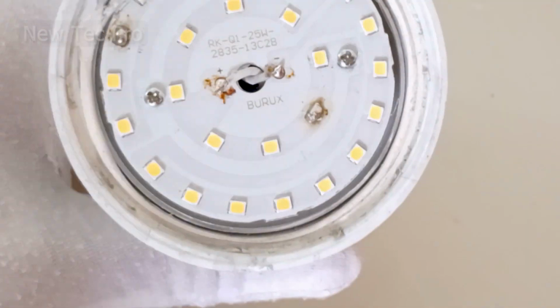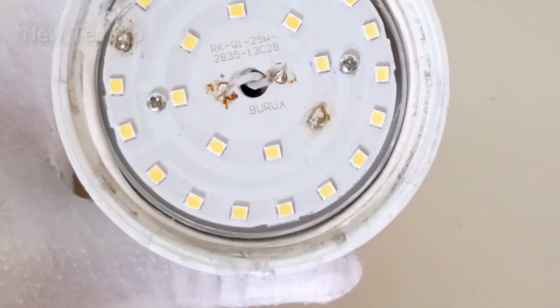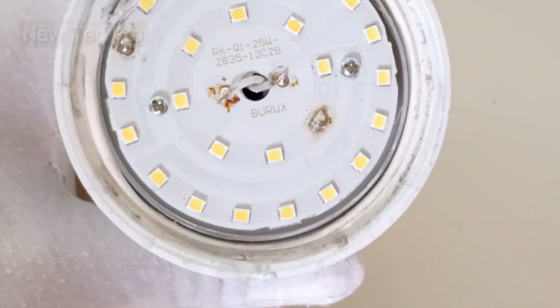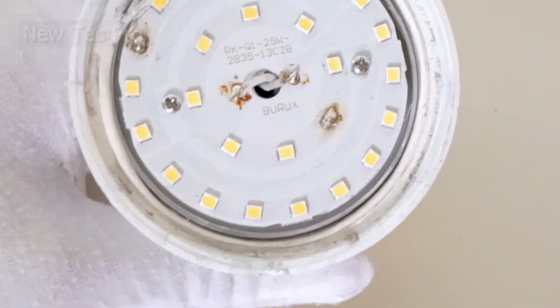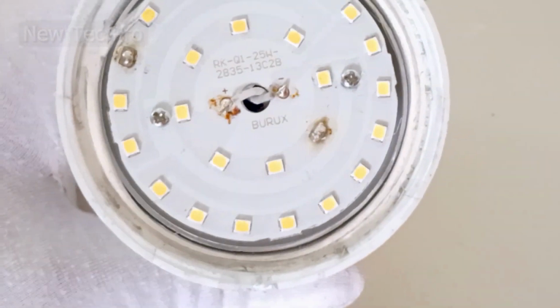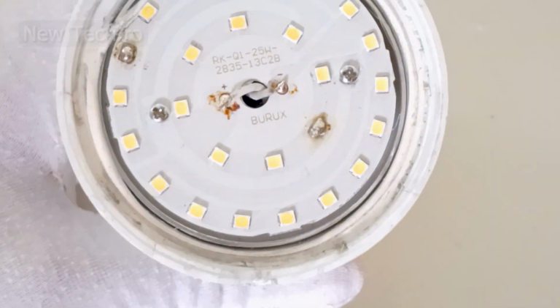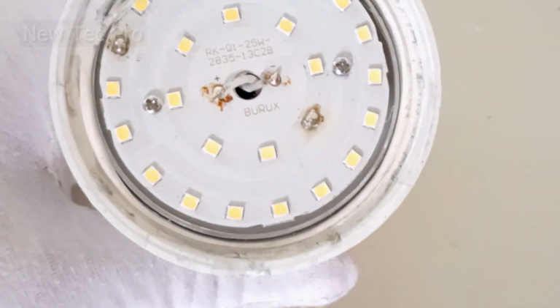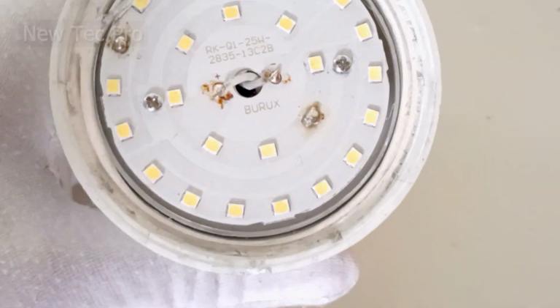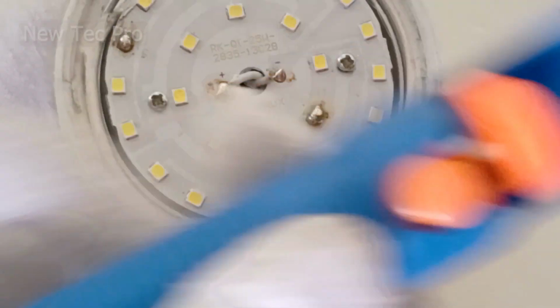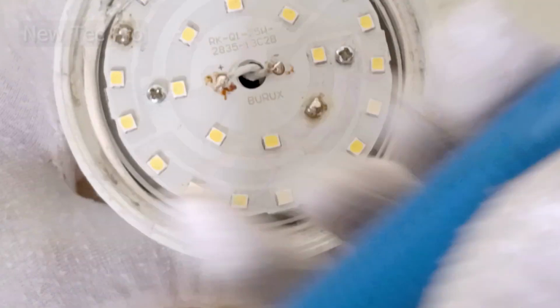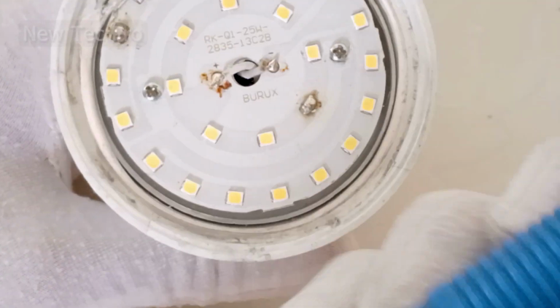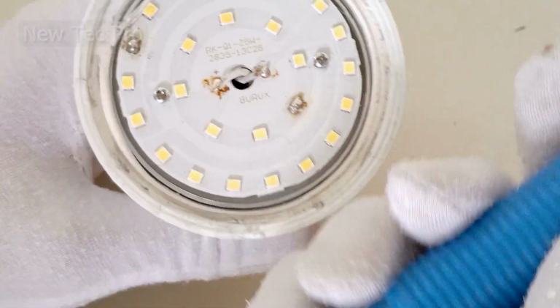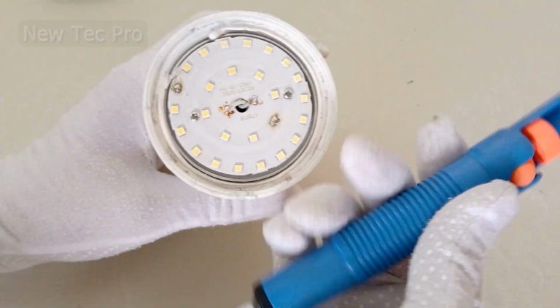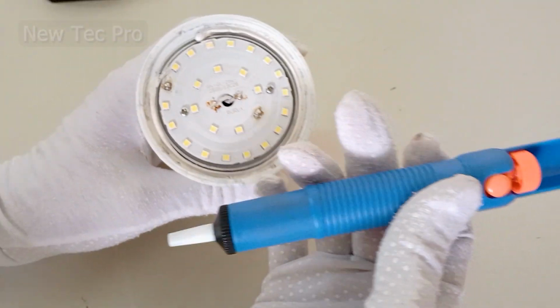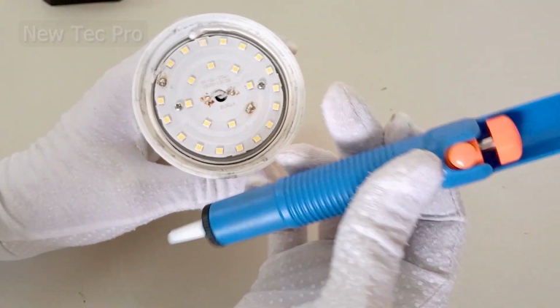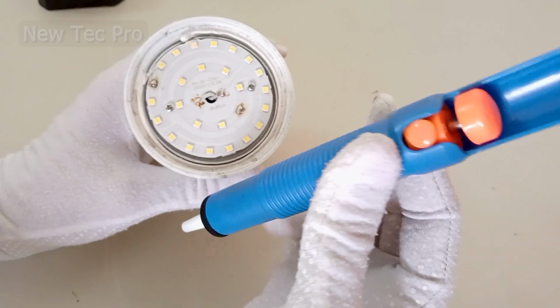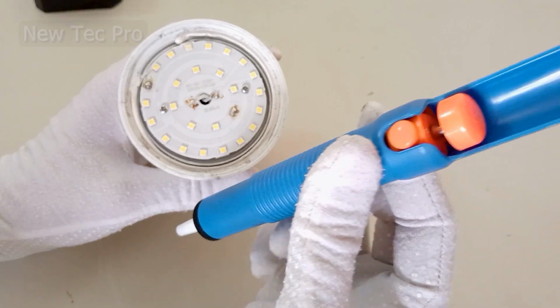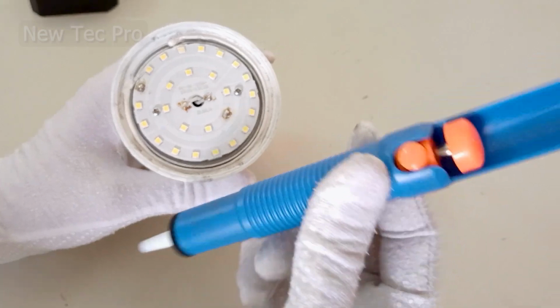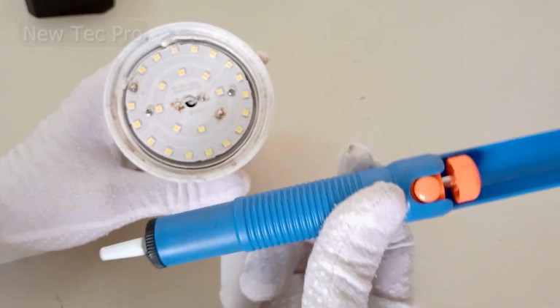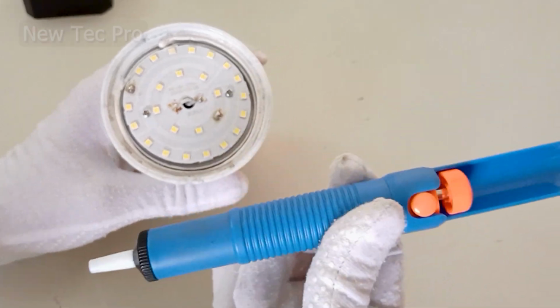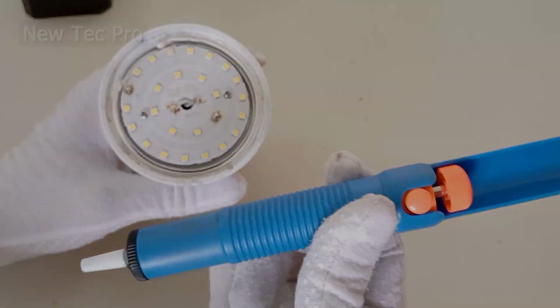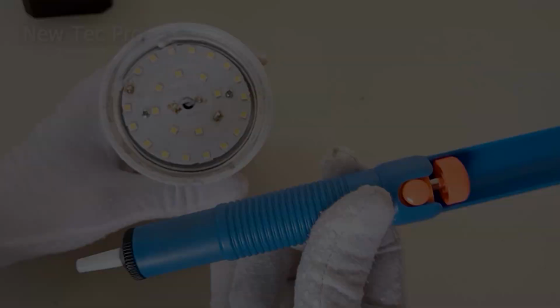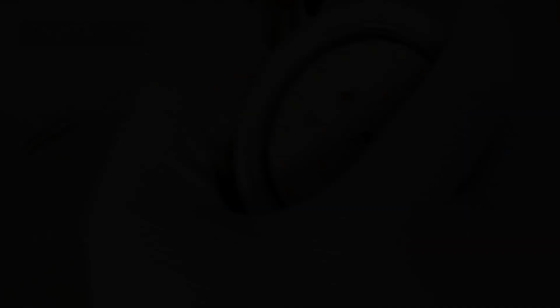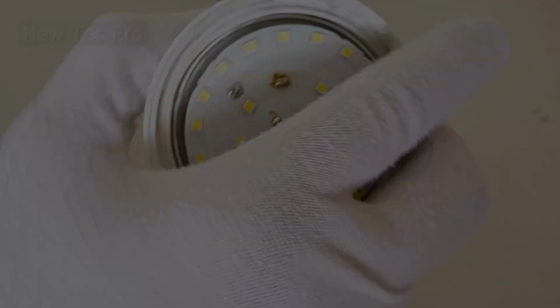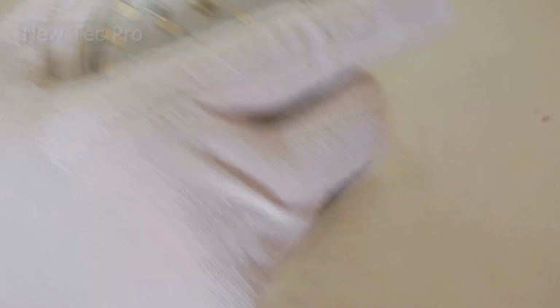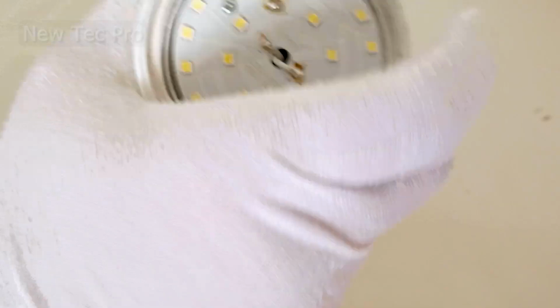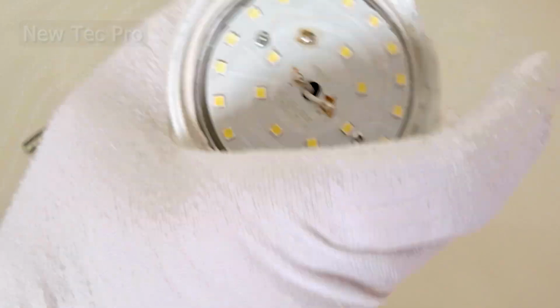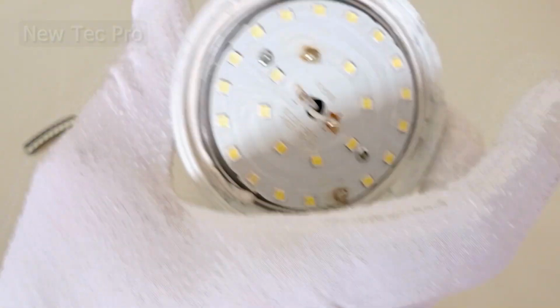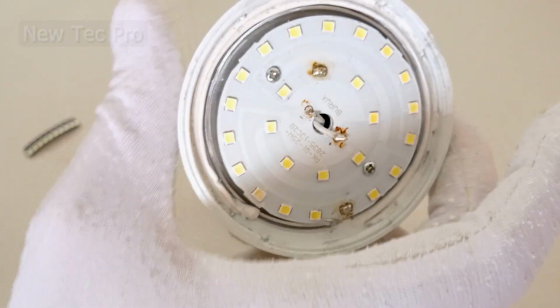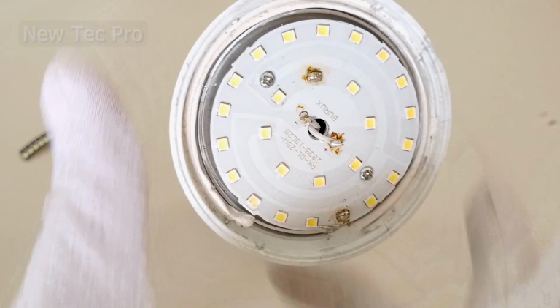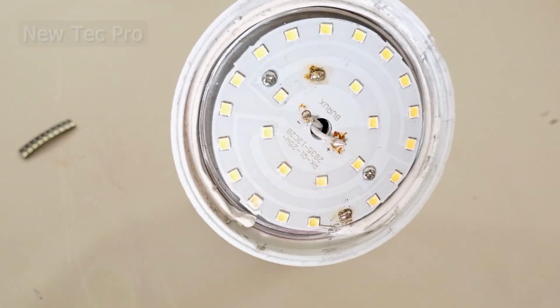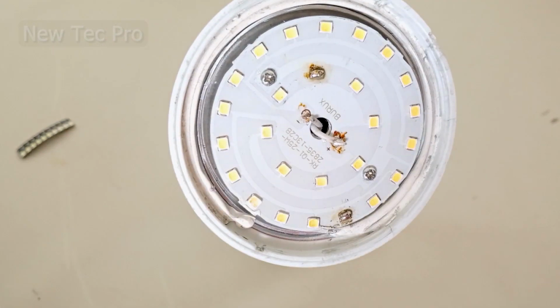Using a solder sucker to remove the solder from the board.